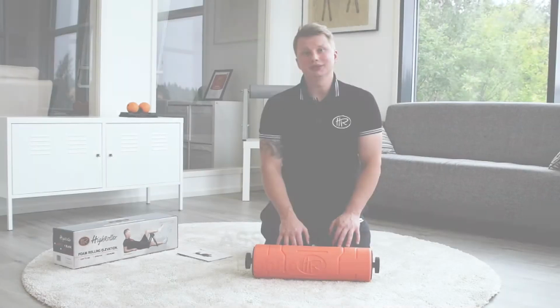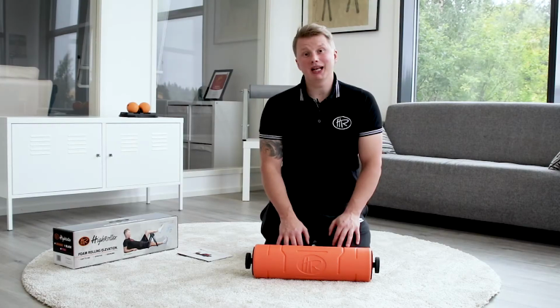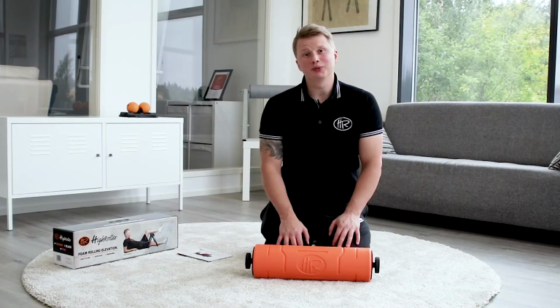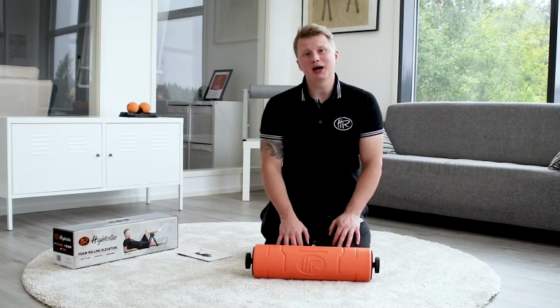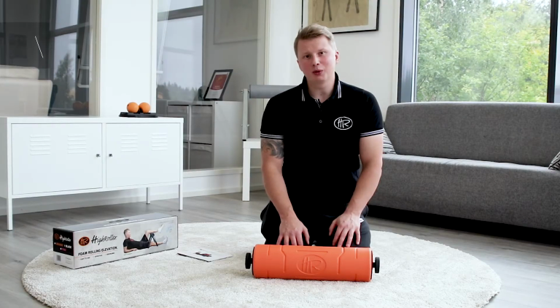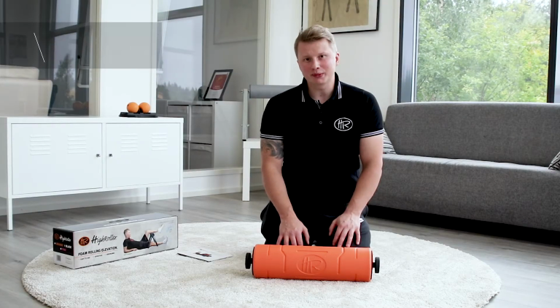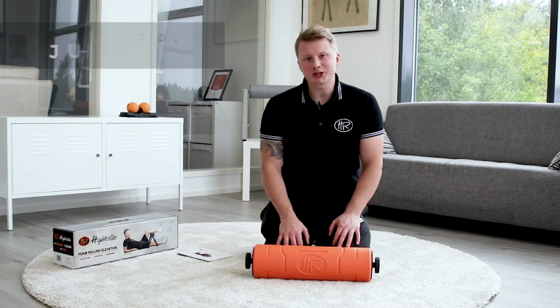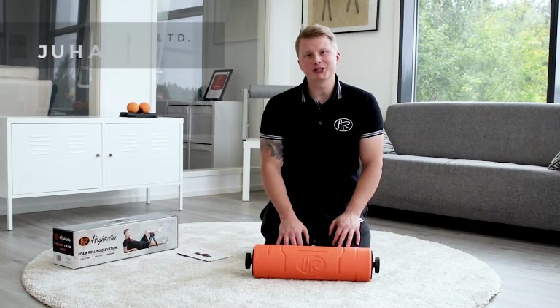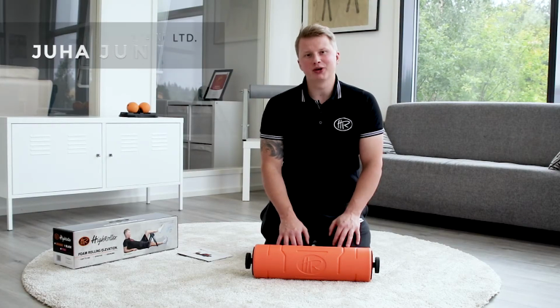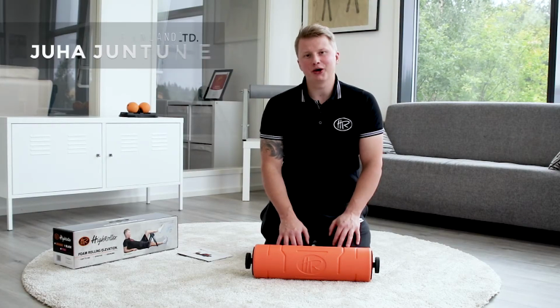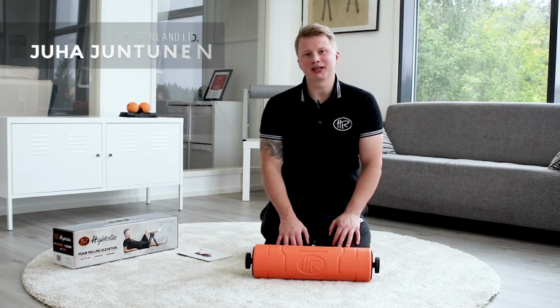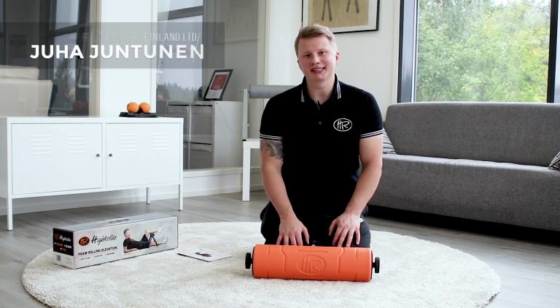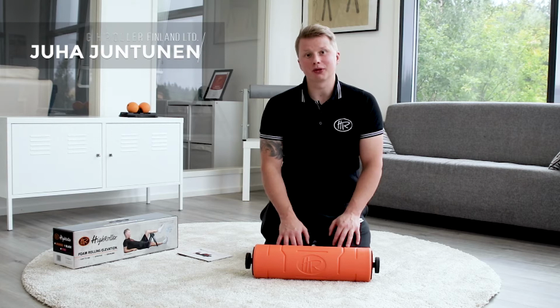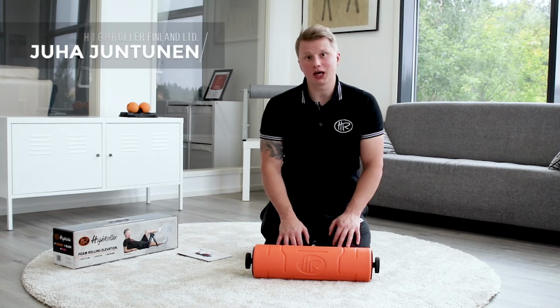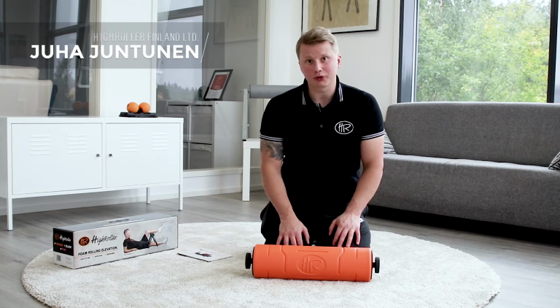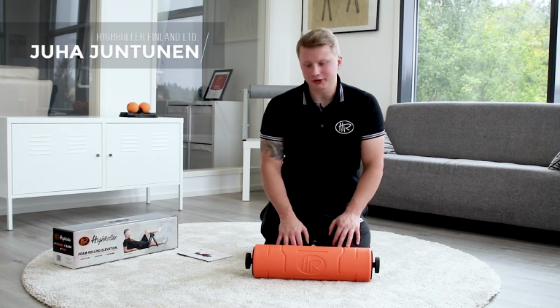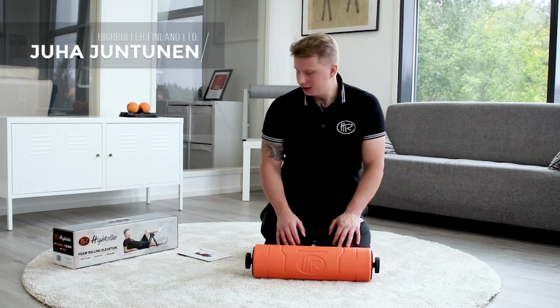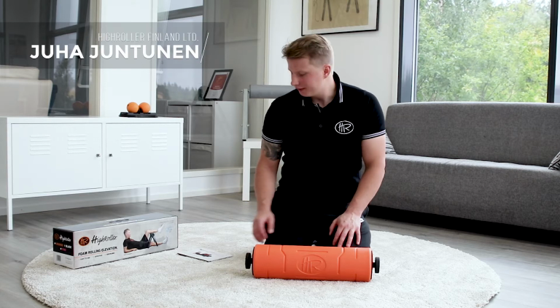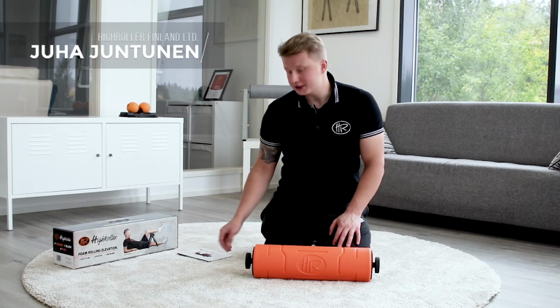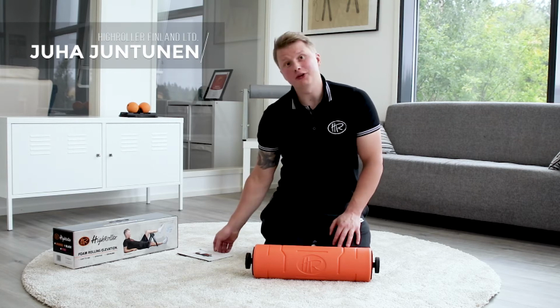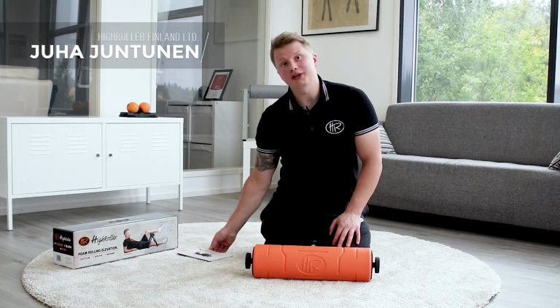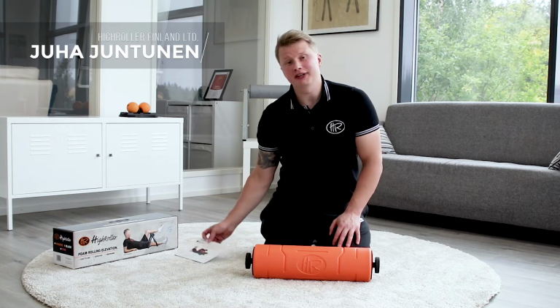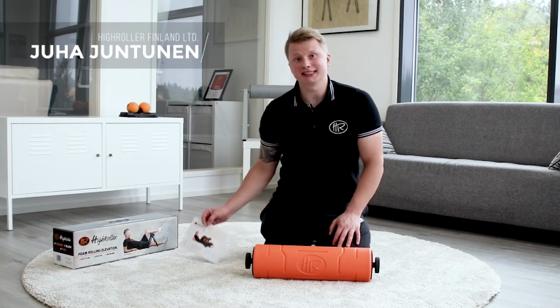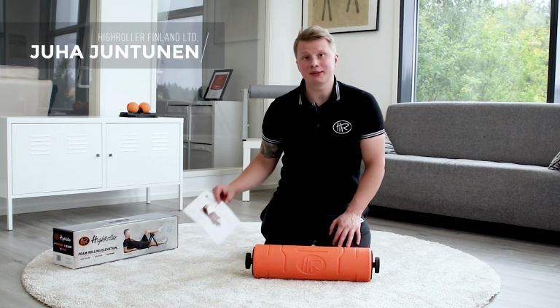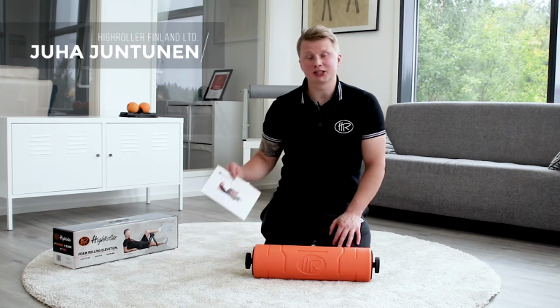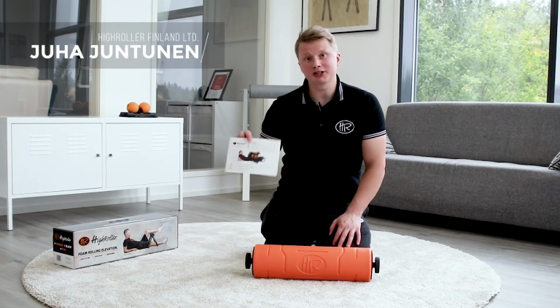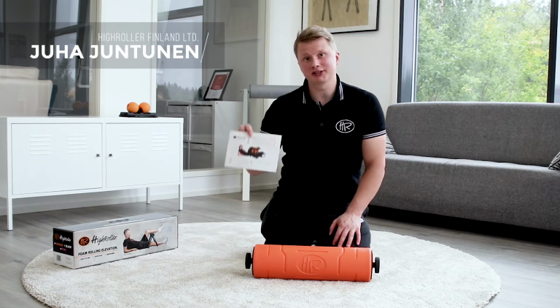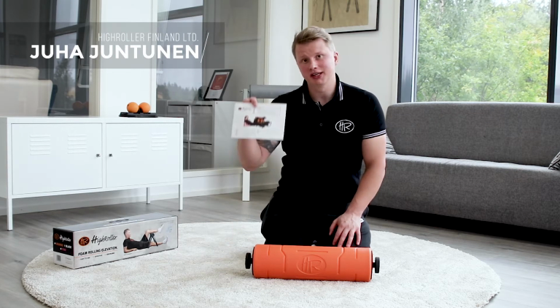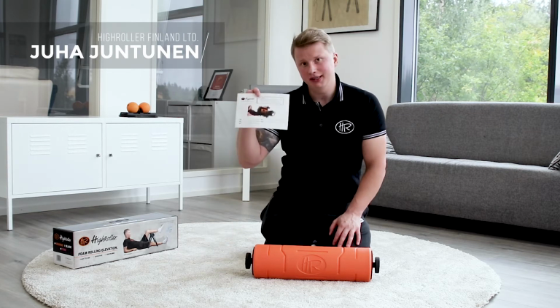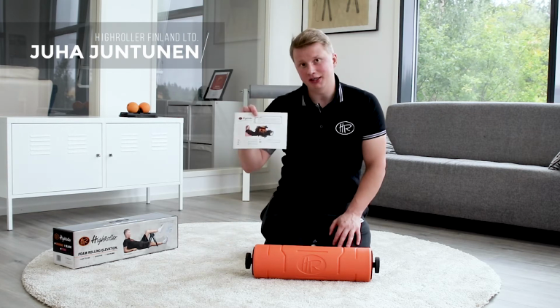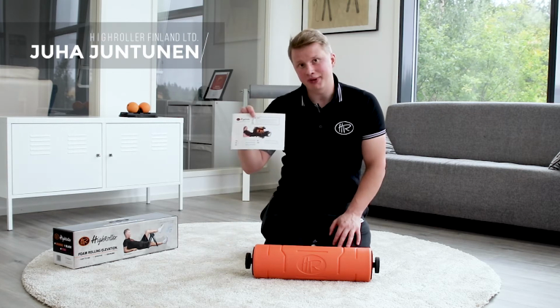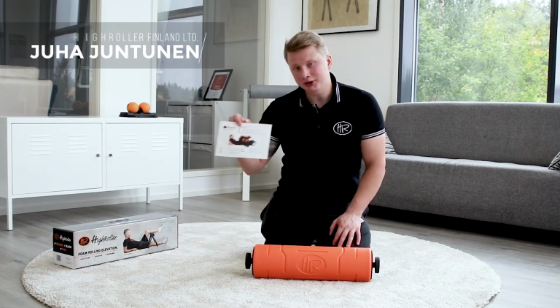Hello, I will demonstrate how you can assemble Hi-Roller. You can also find the same instructions in our manual.